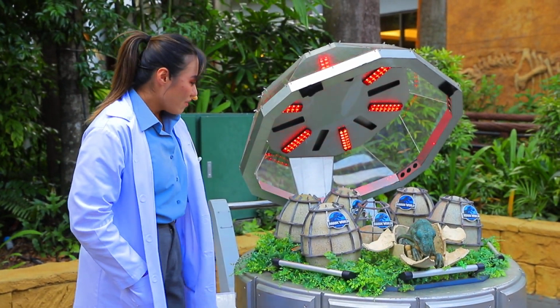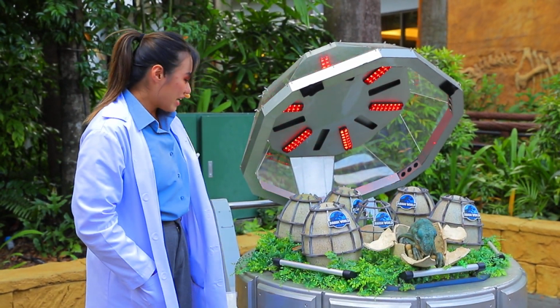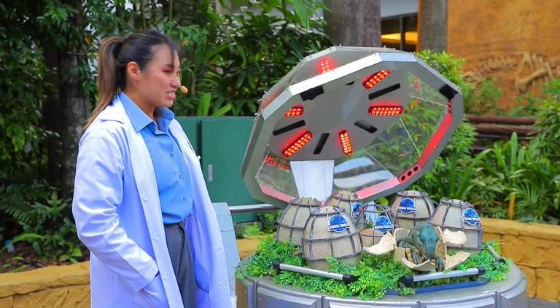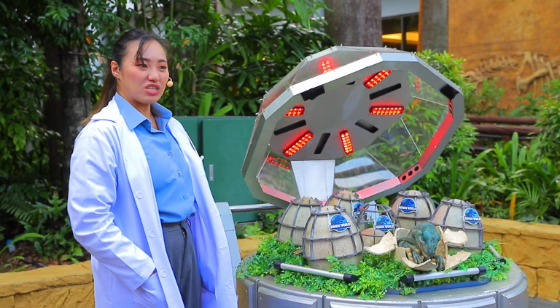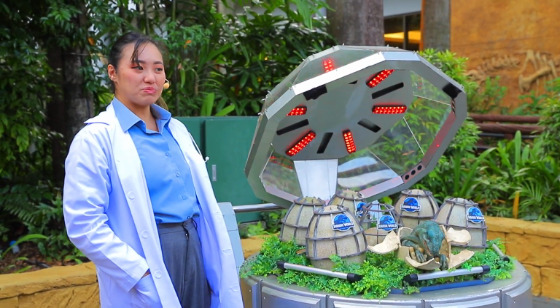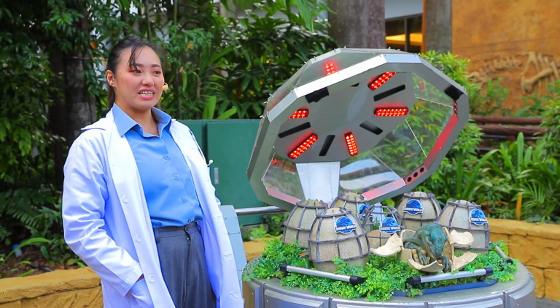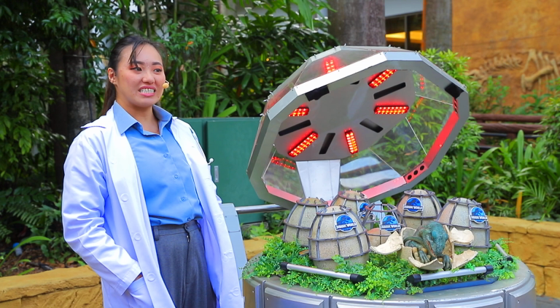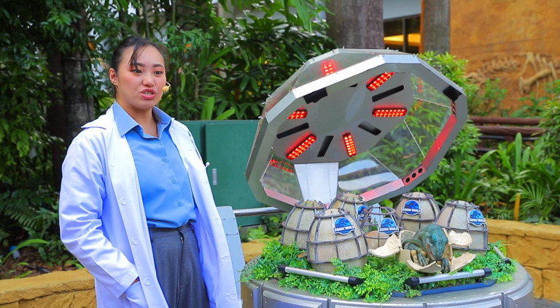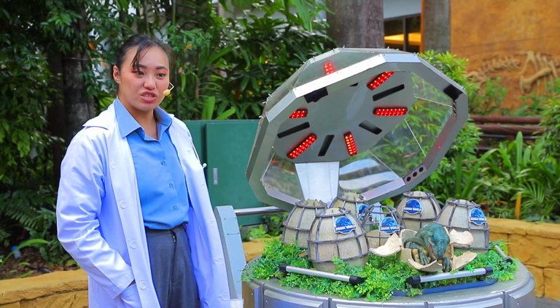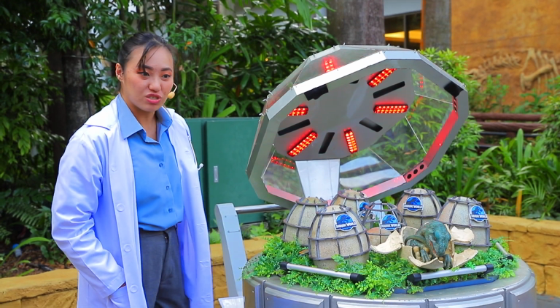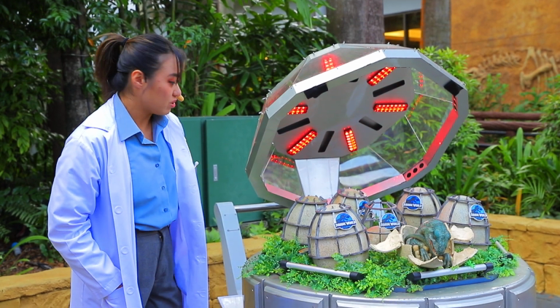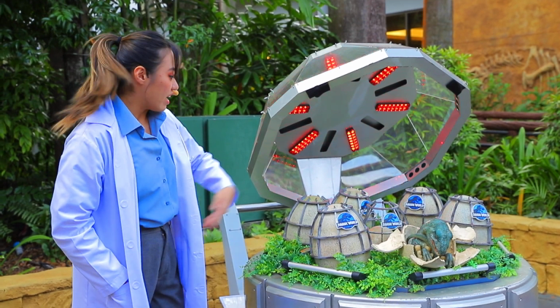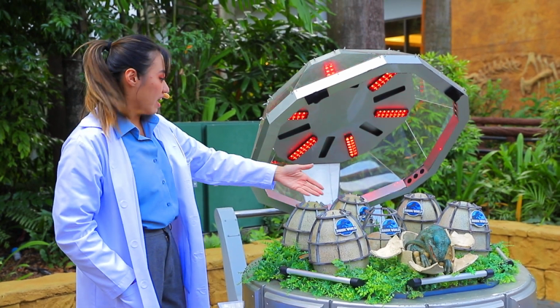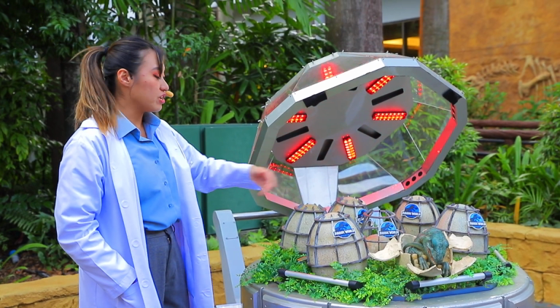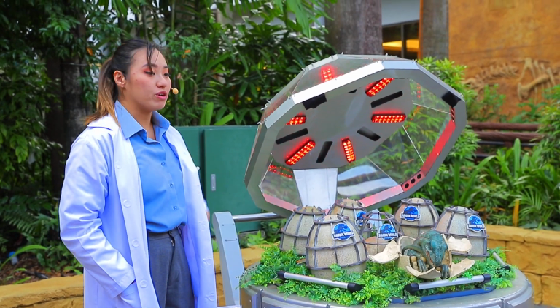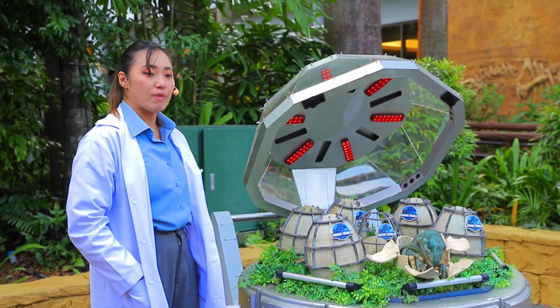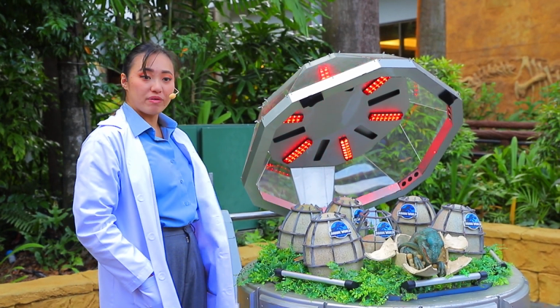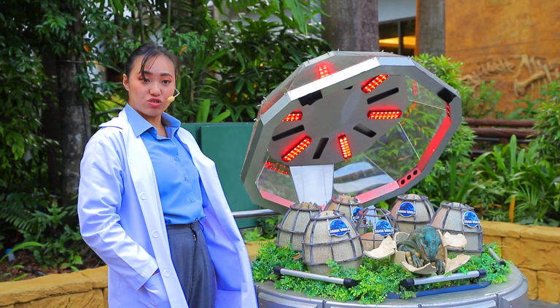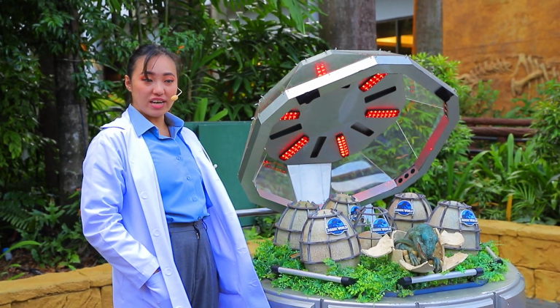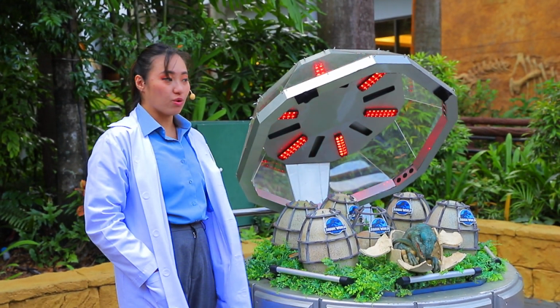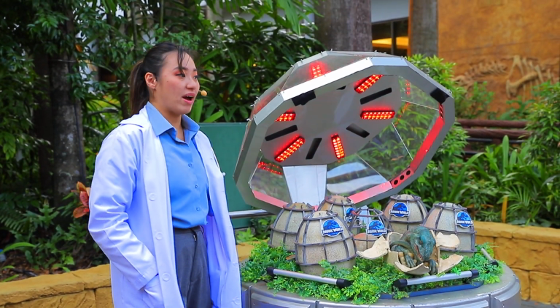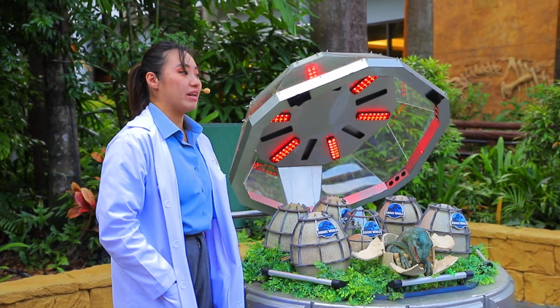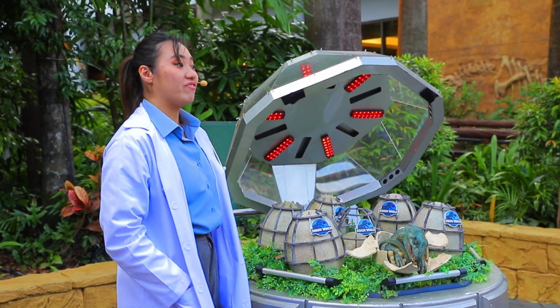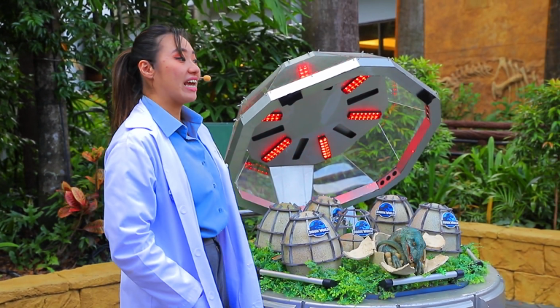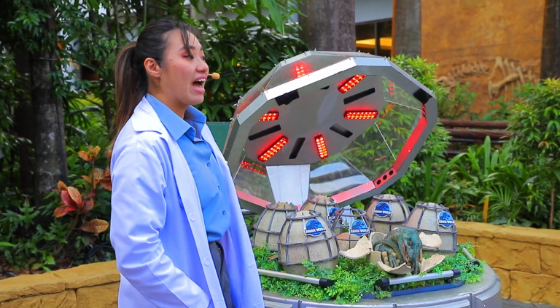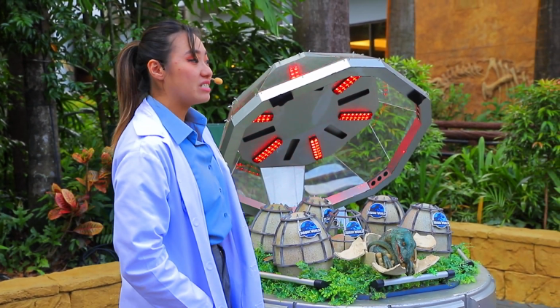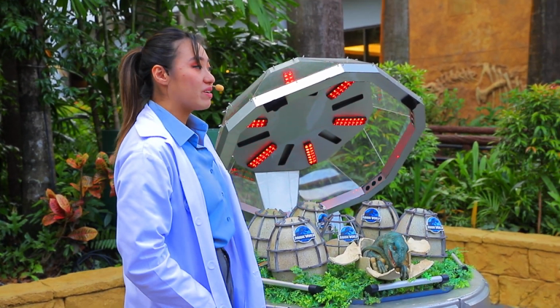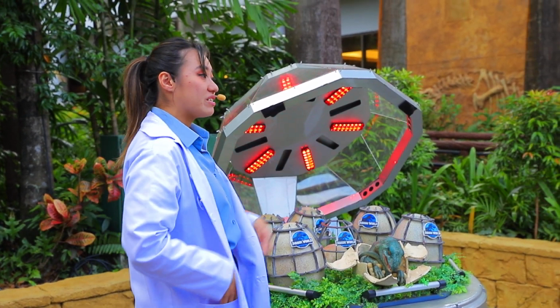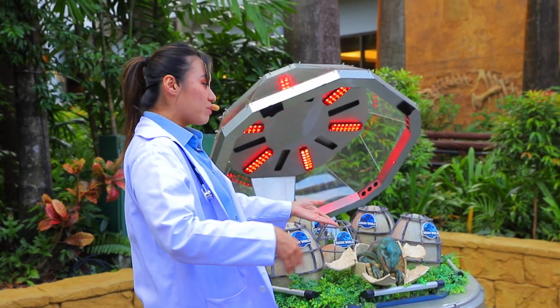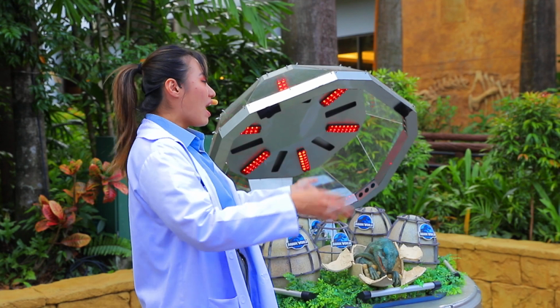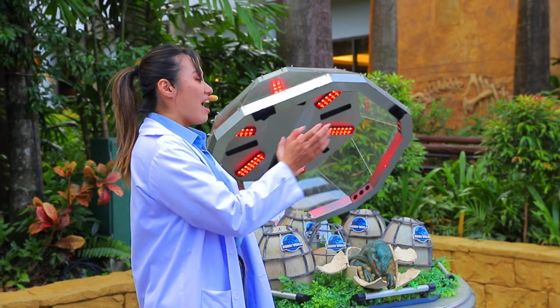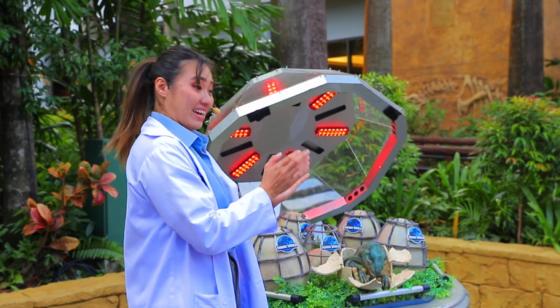Well, ladies and gentlemen, I'd like to introduce you to our newest member of the Jurassic World family: BEL-009.